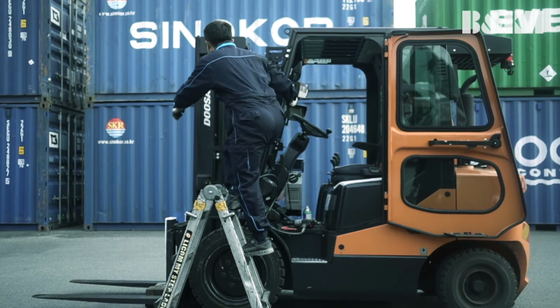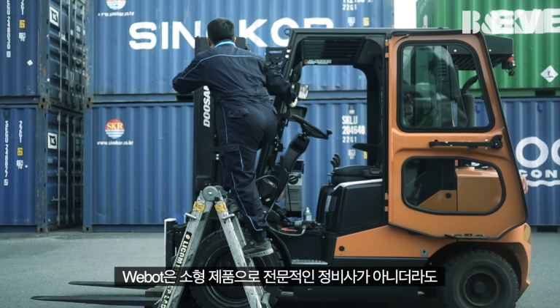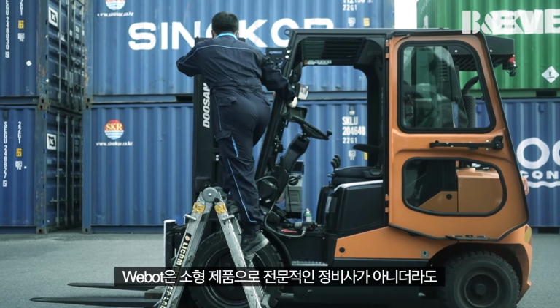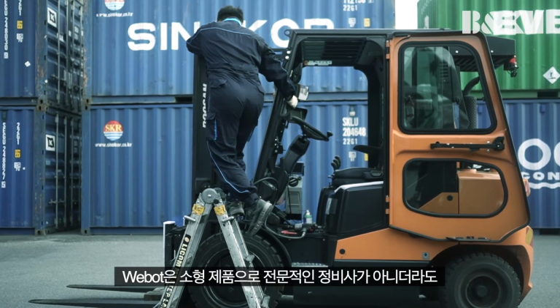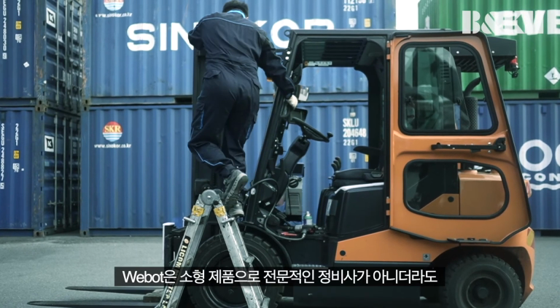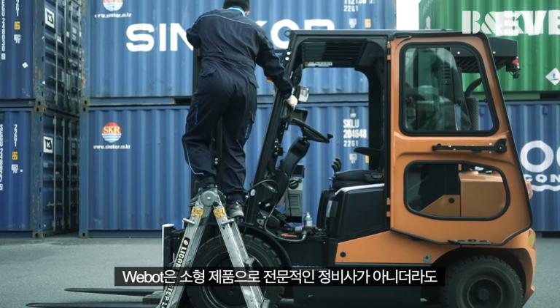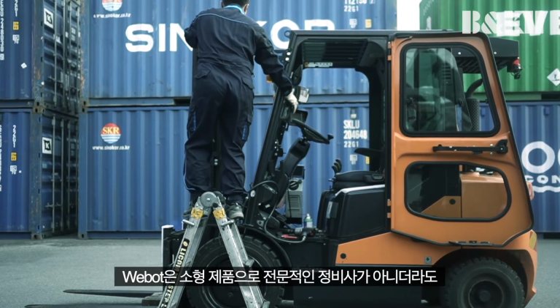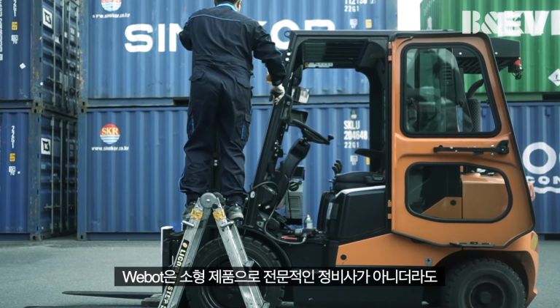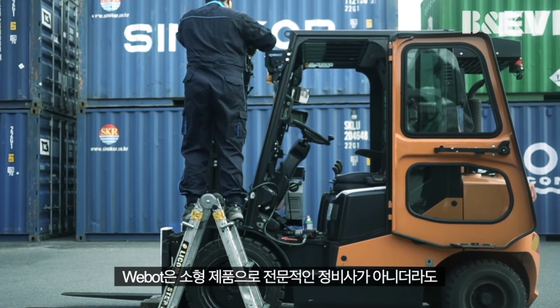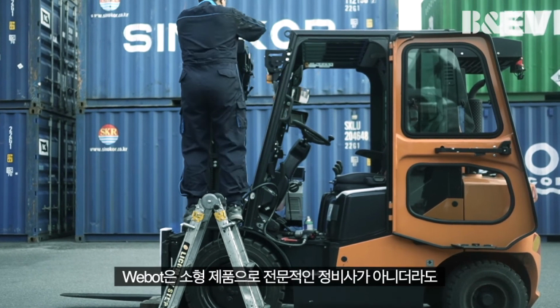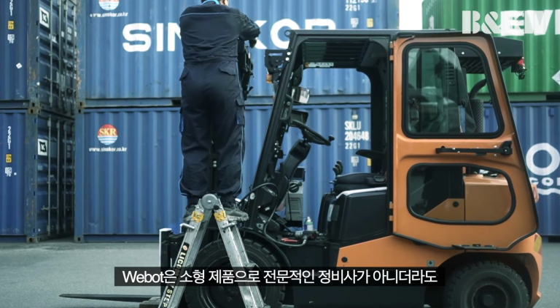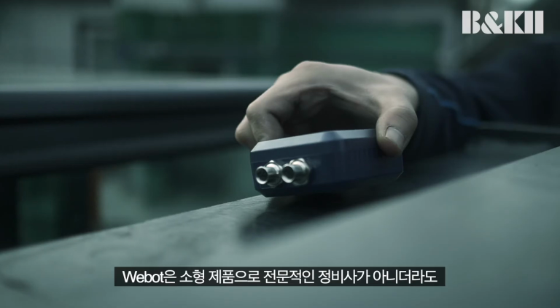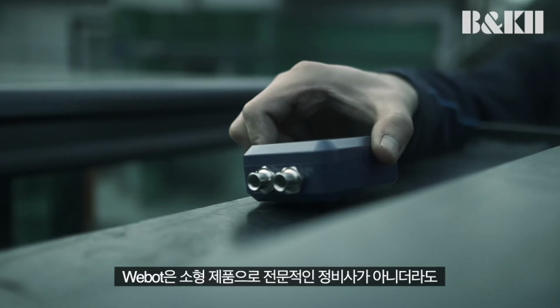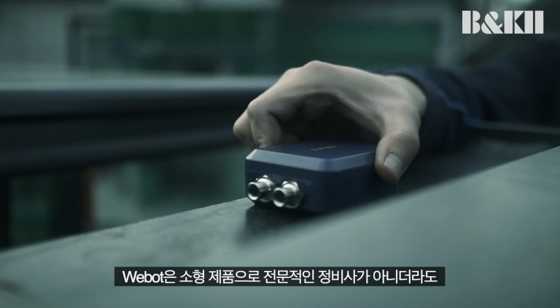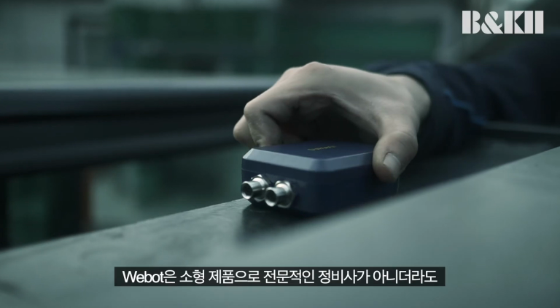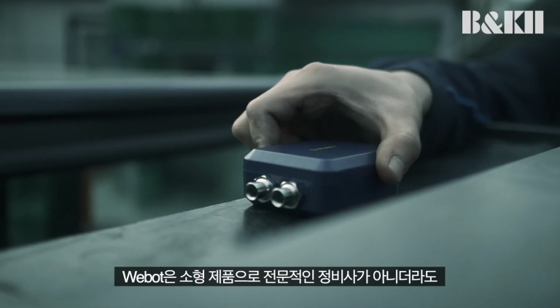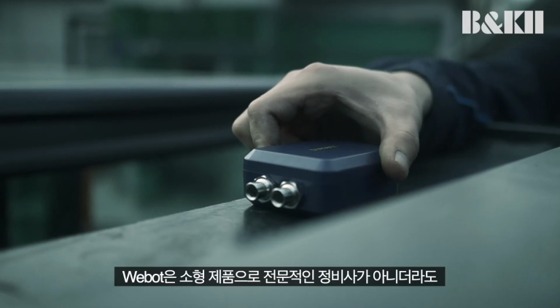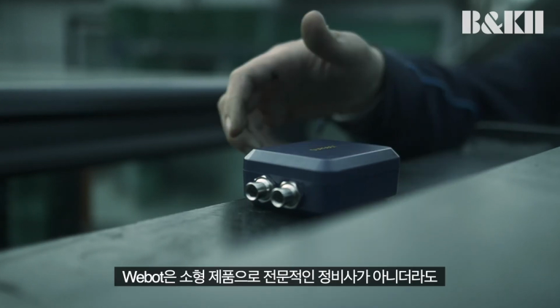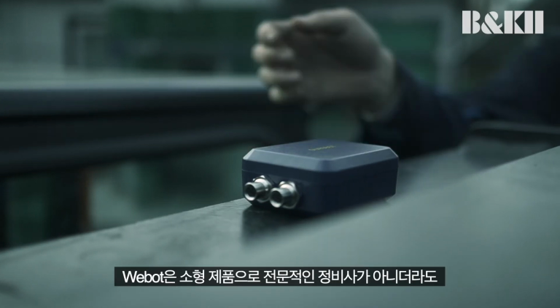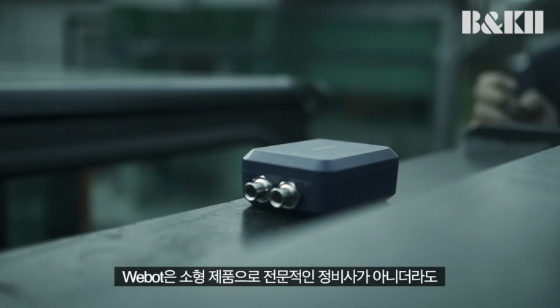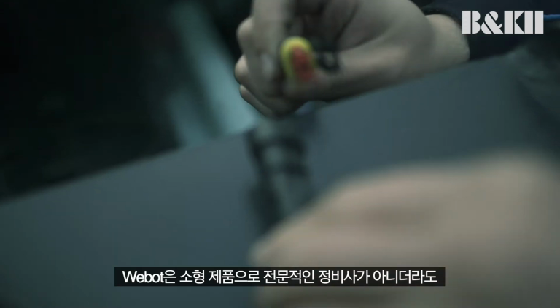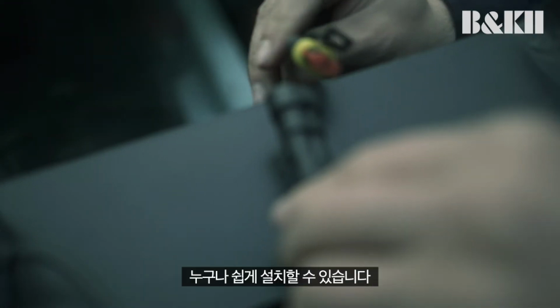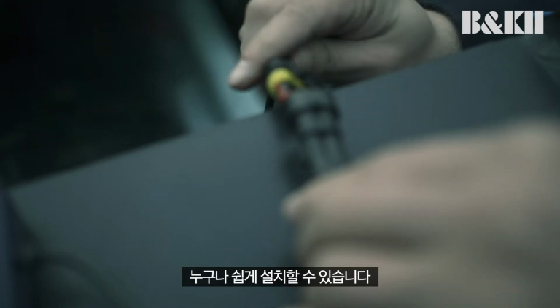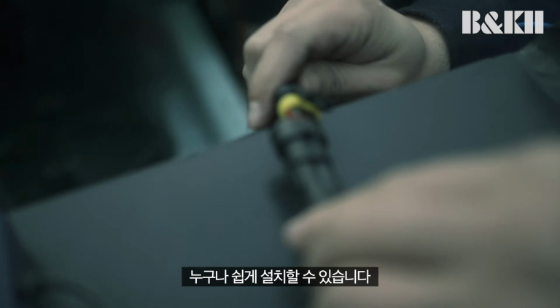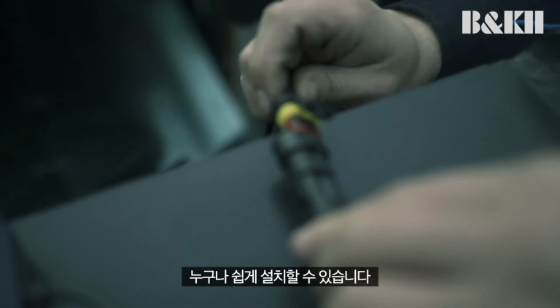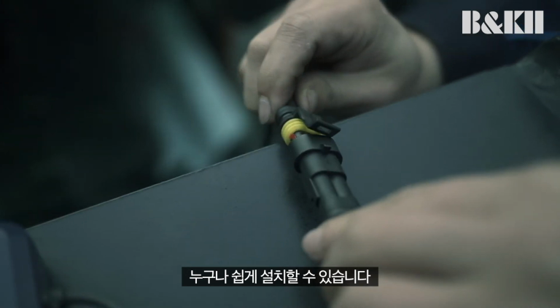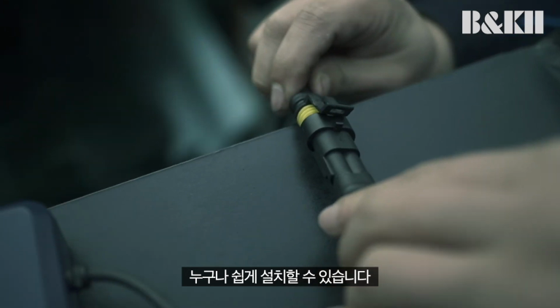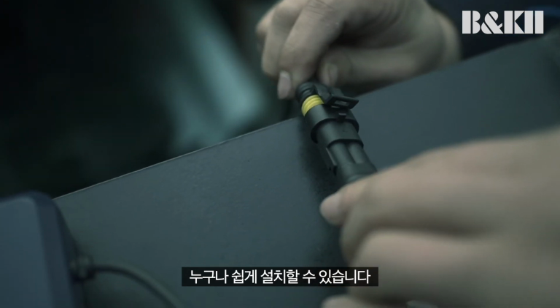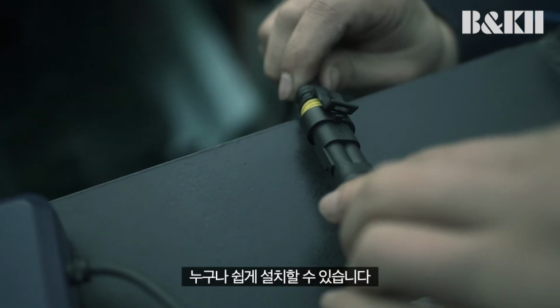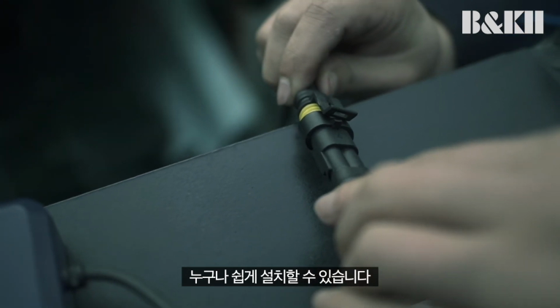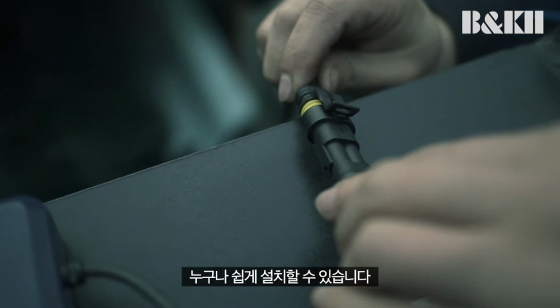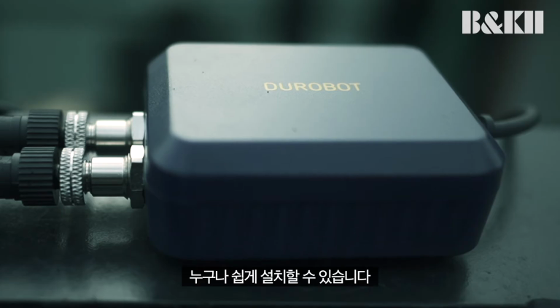WeBot has a small form factor and can be easily installed by anyone, even if you are not a professional mechanic.